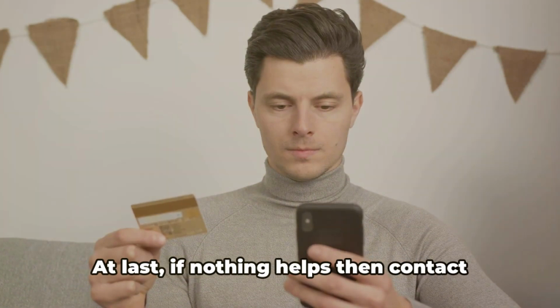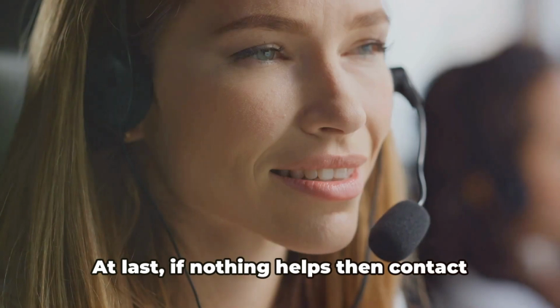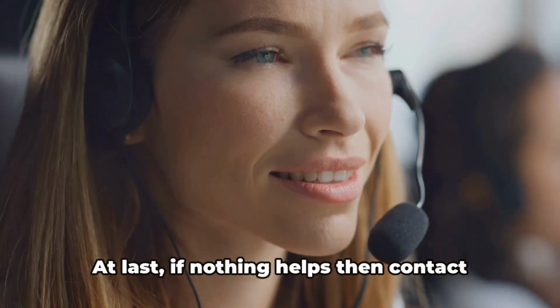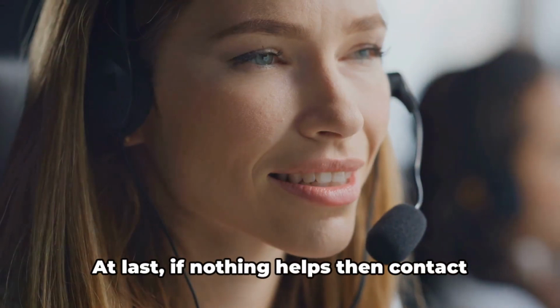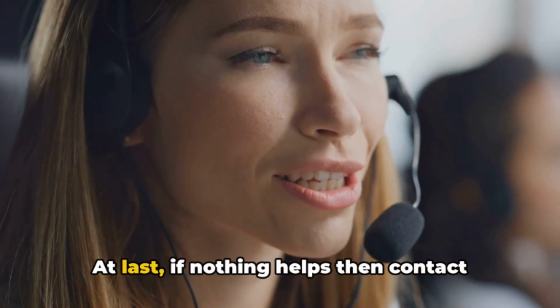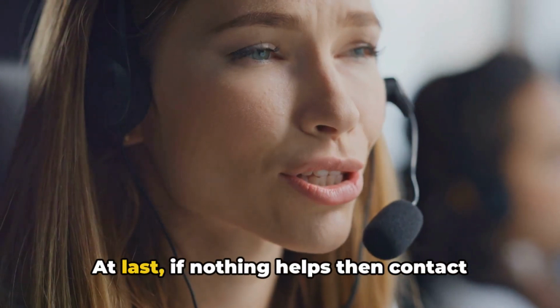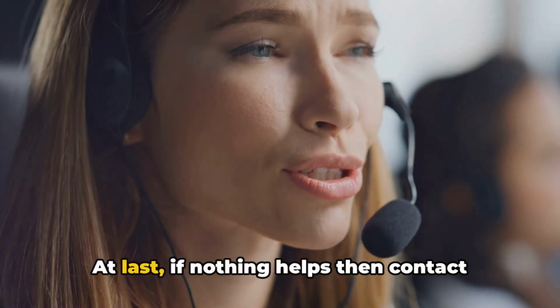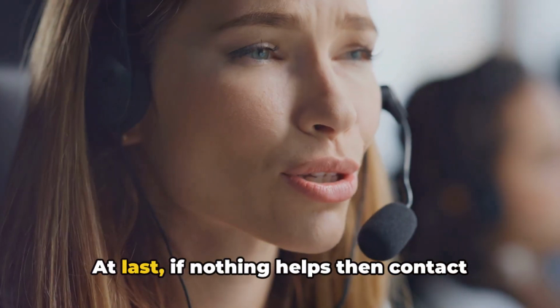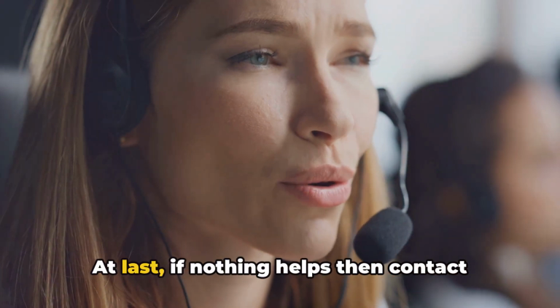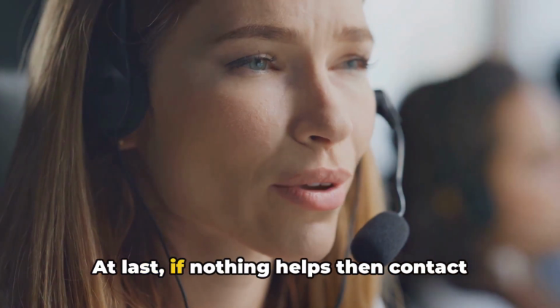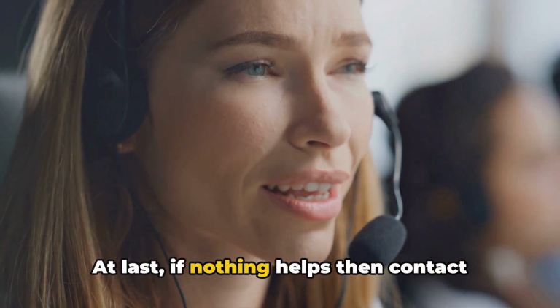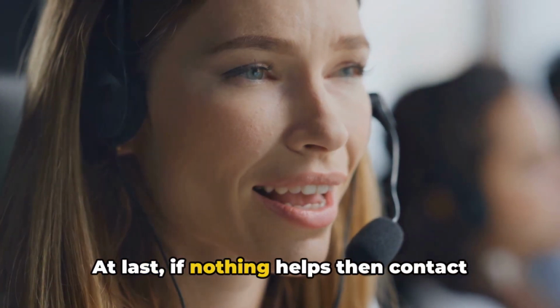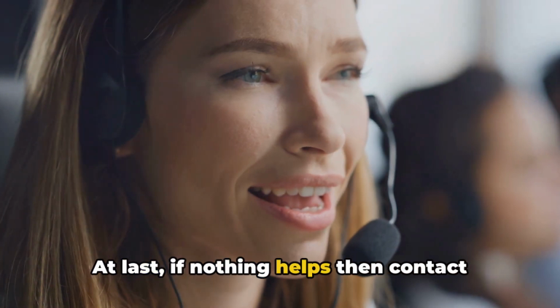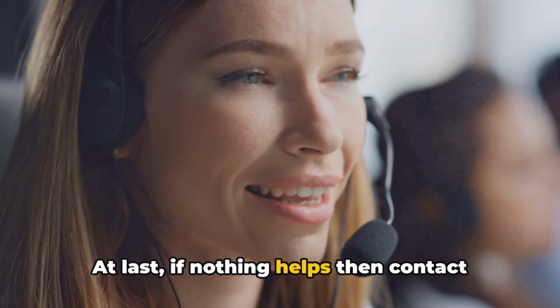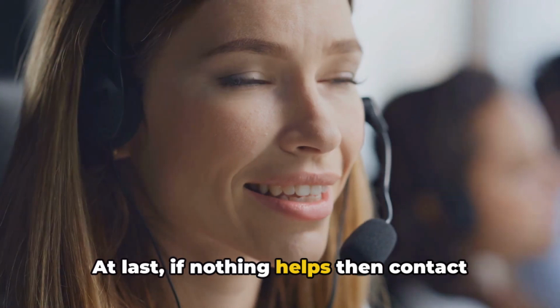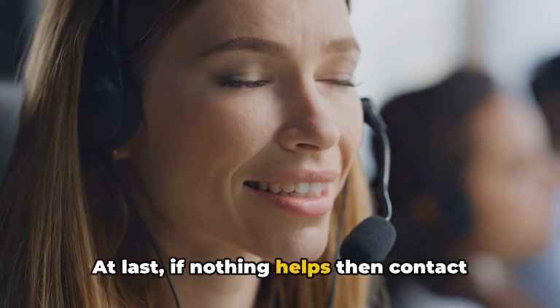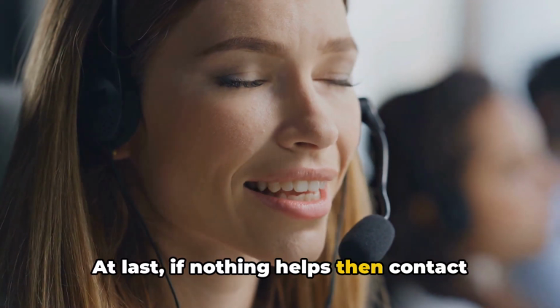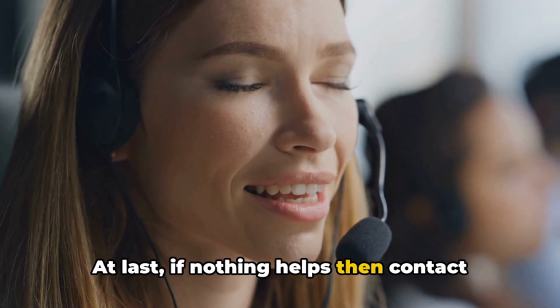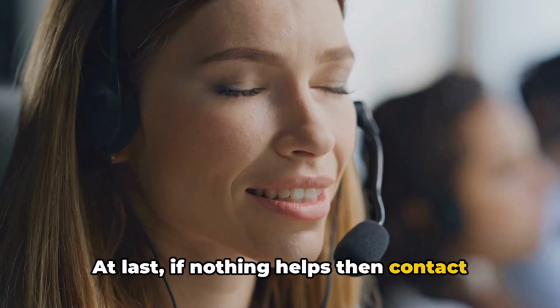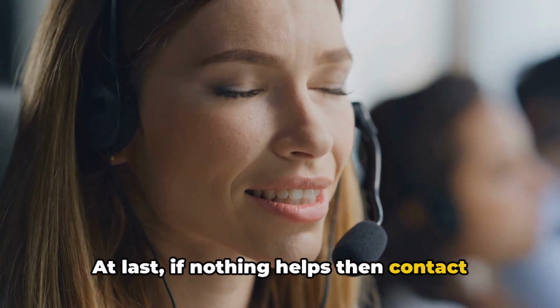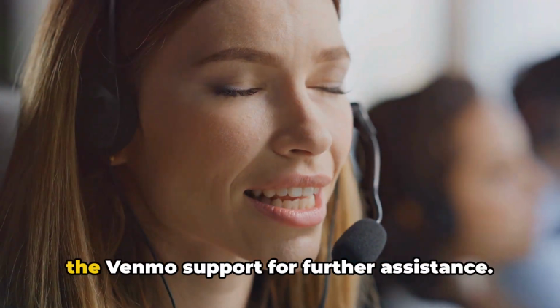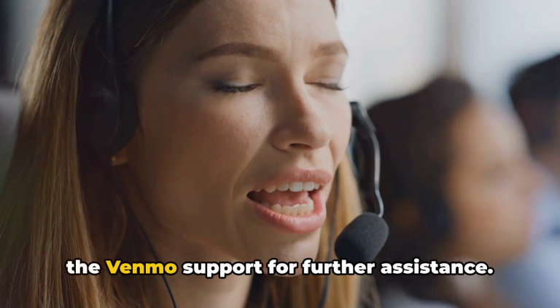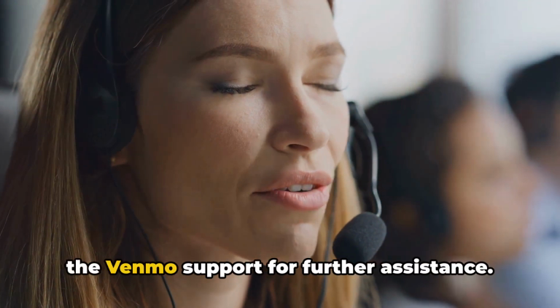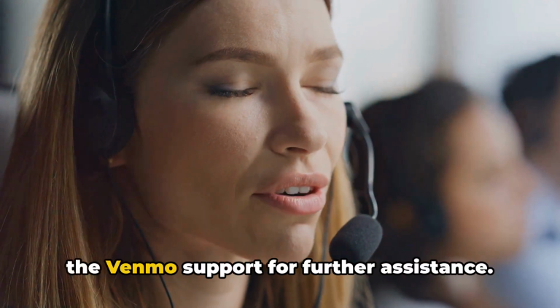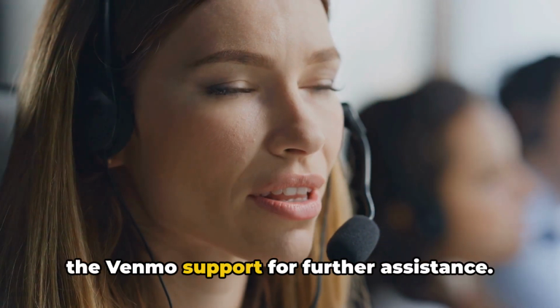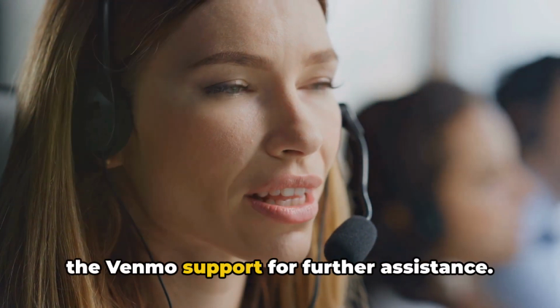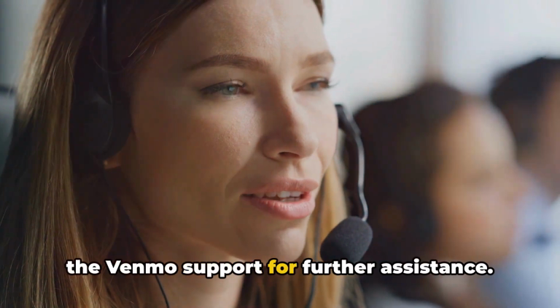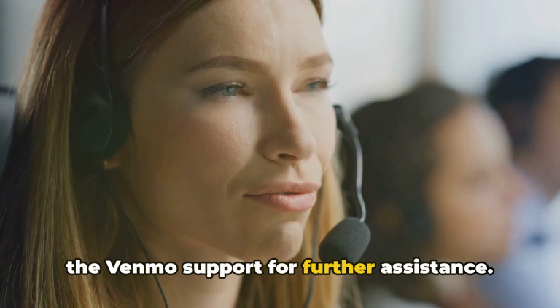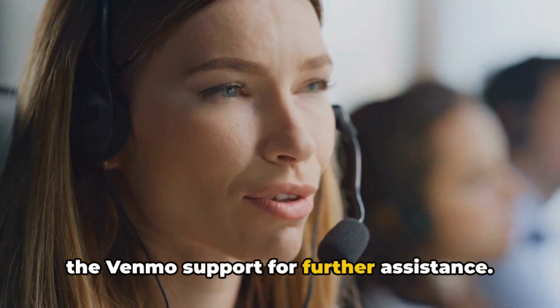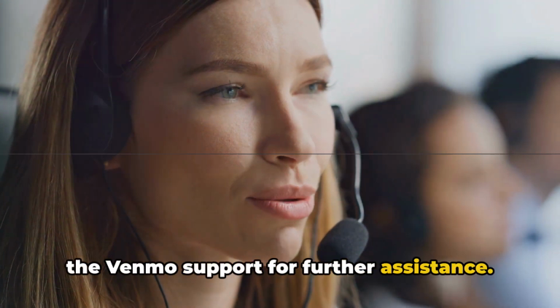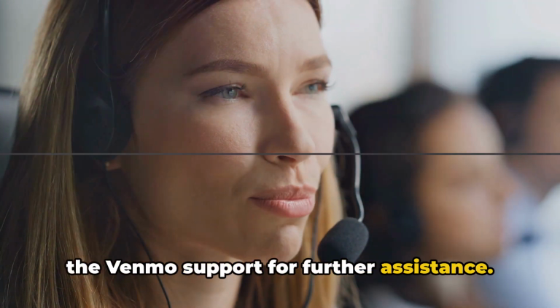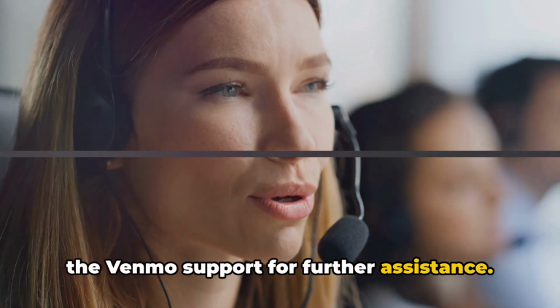At last, if nothing helps, then contact Venmo support for further assistance.